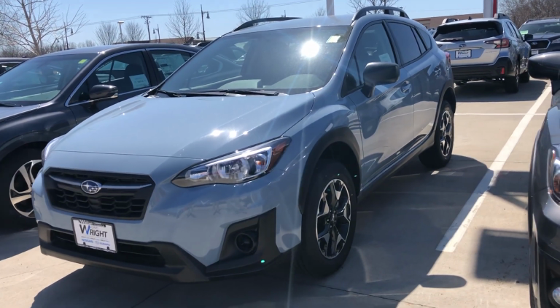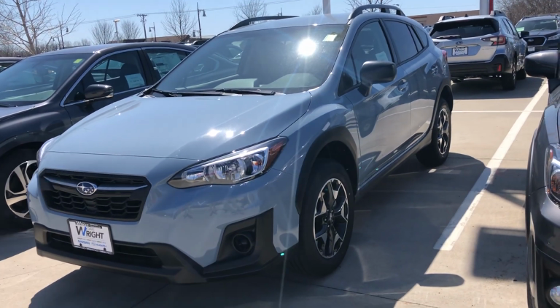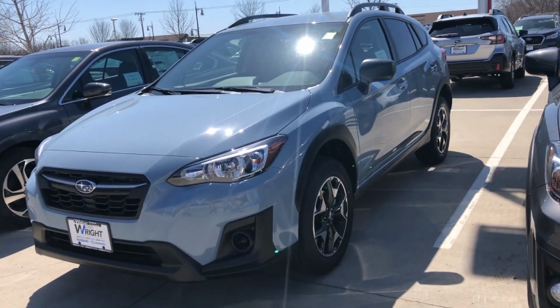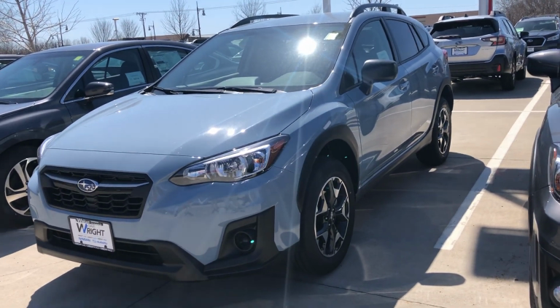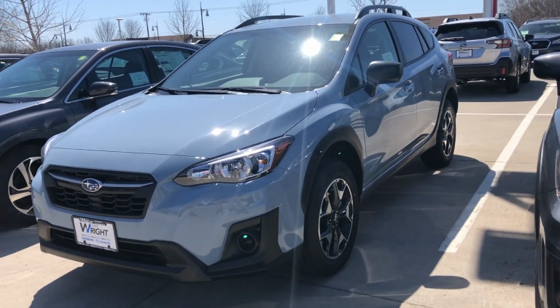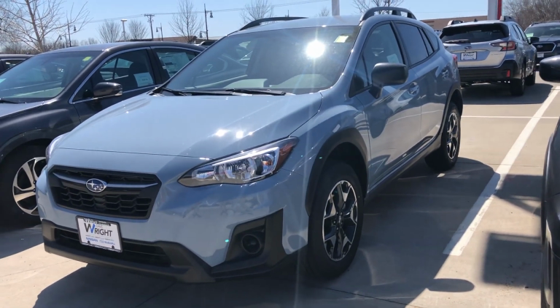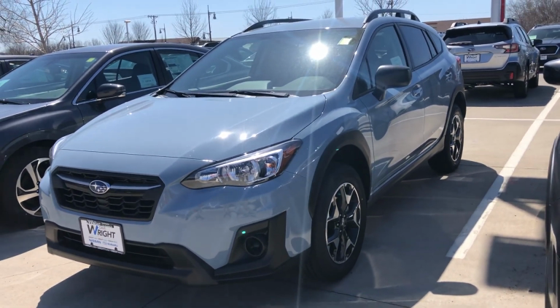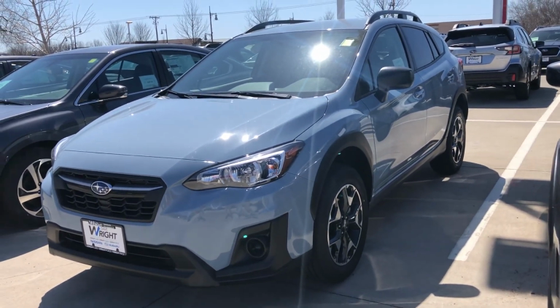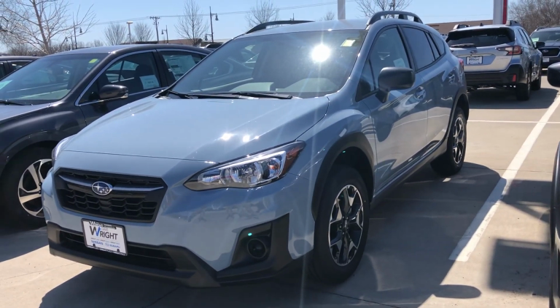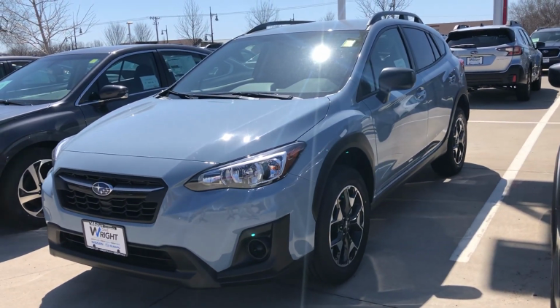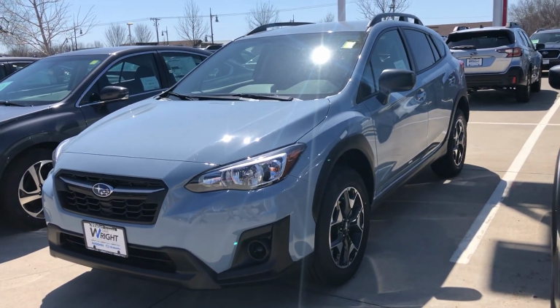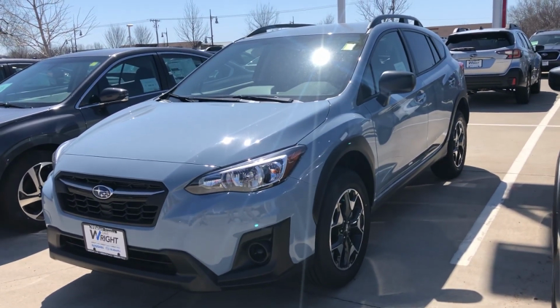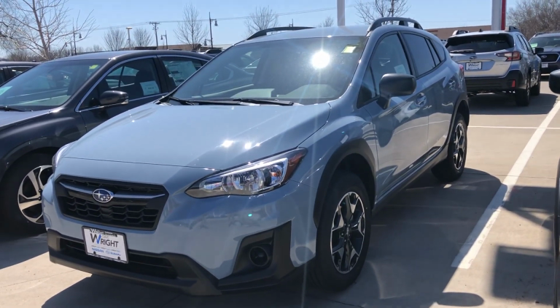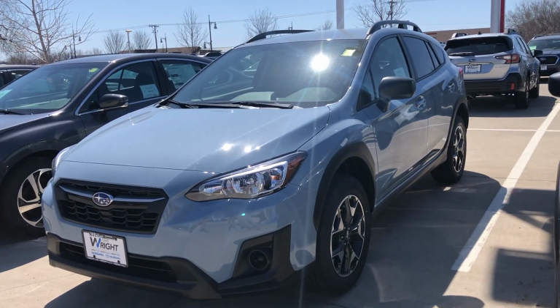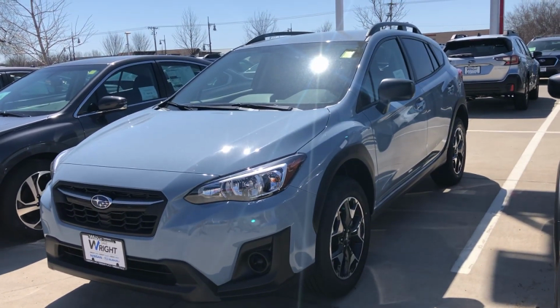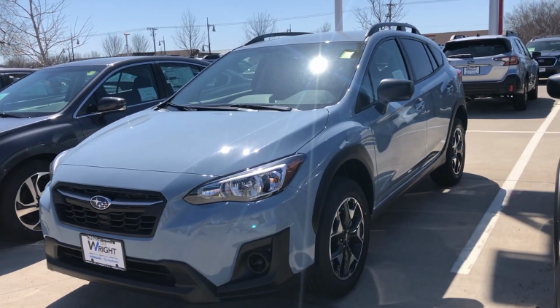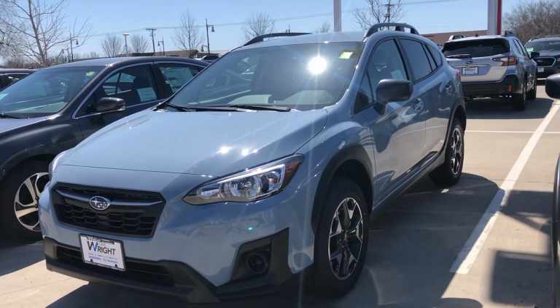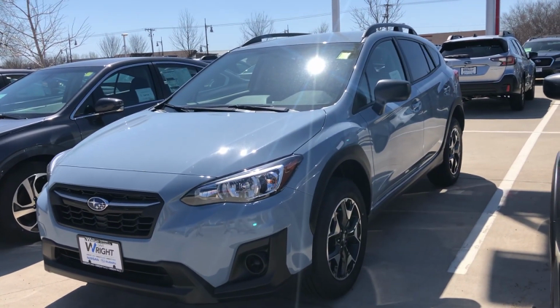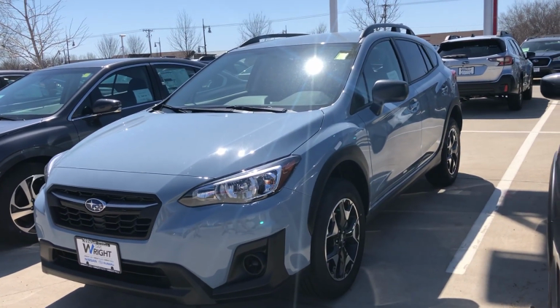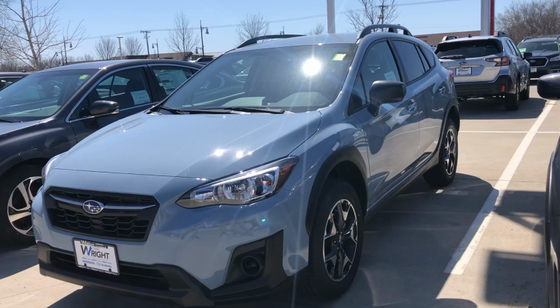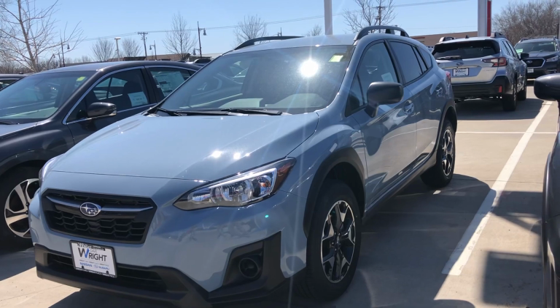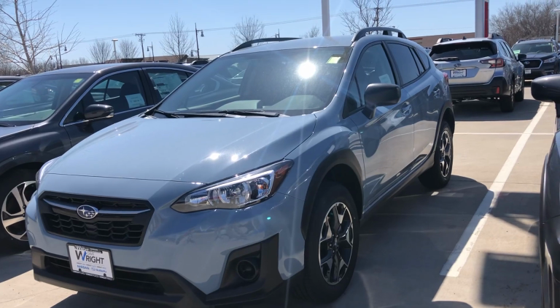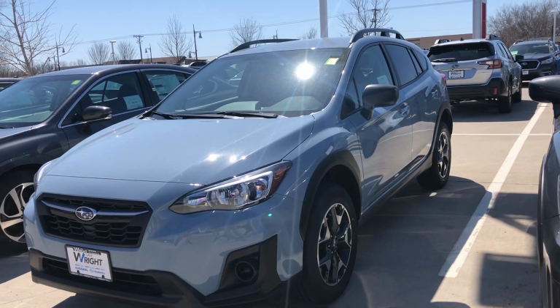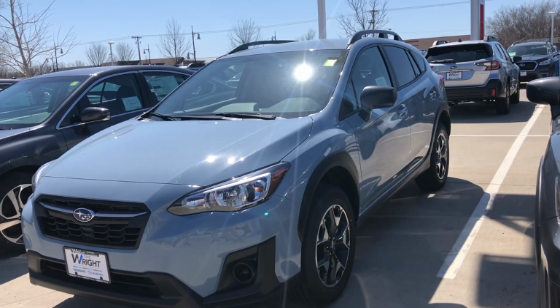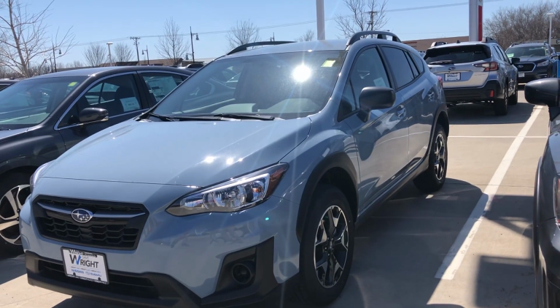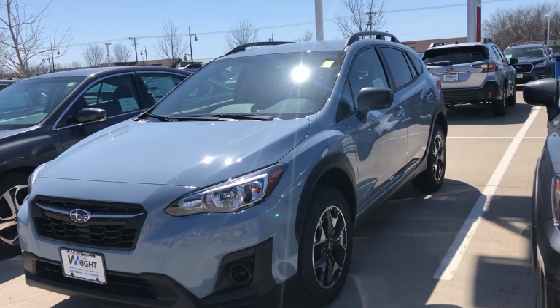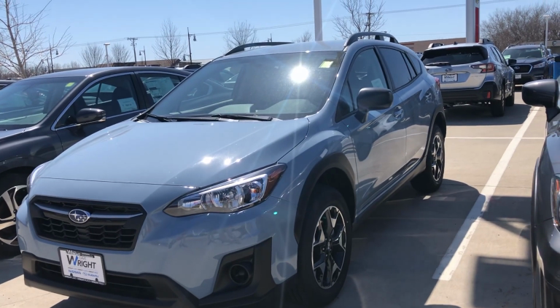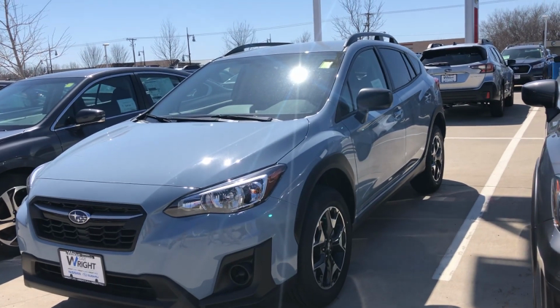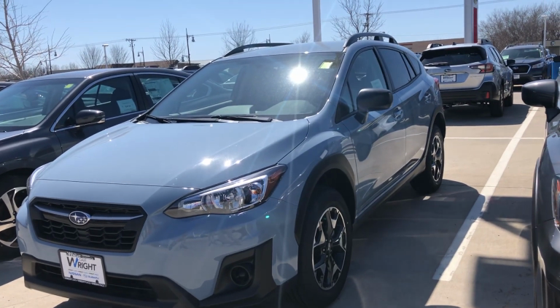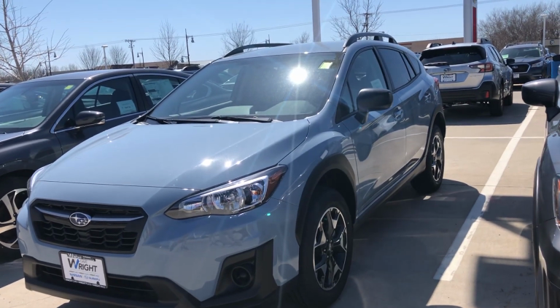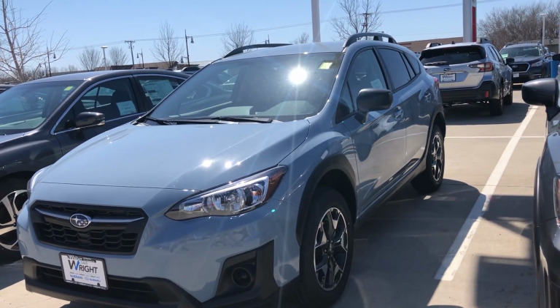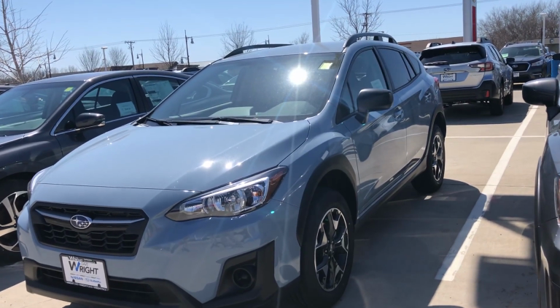Hello, this is Nigel at DaveRideSubaru. I just want to send you a quick video of the 2020 Subaru Crosstrek.